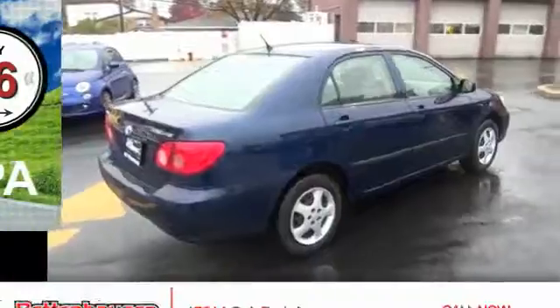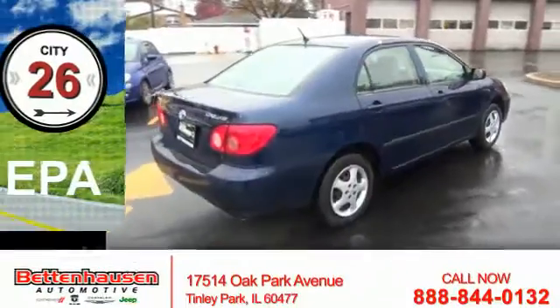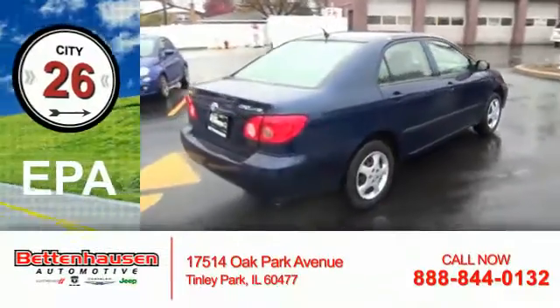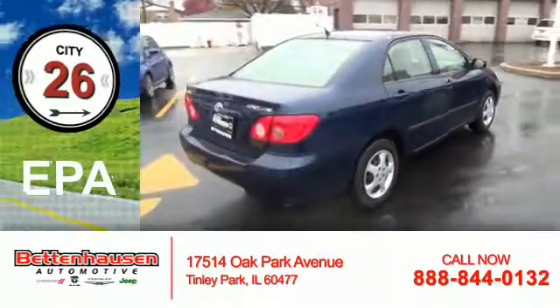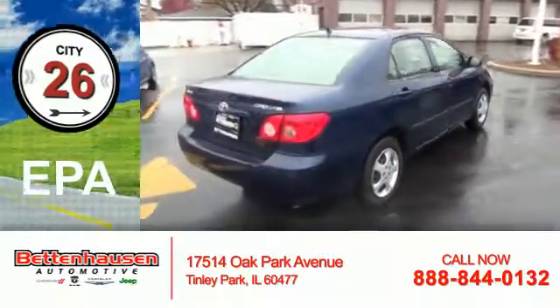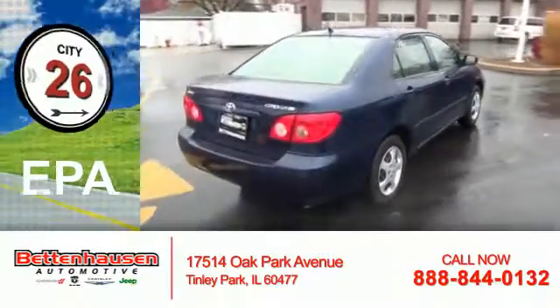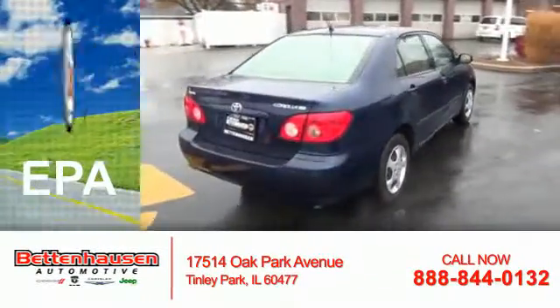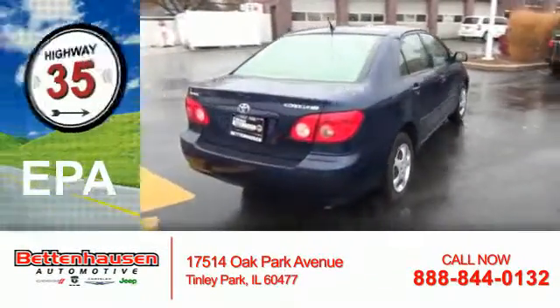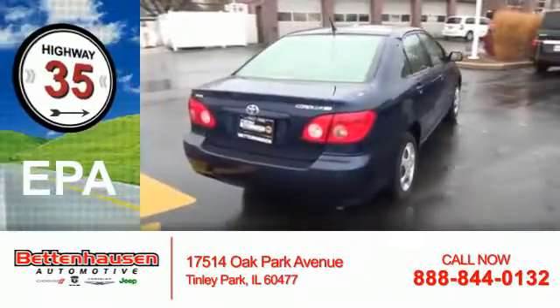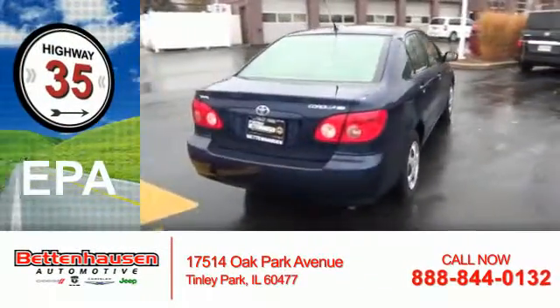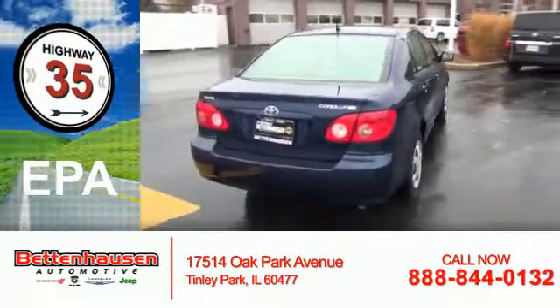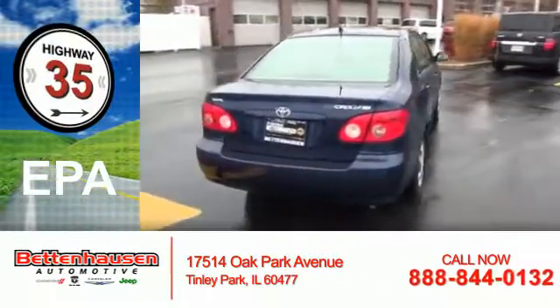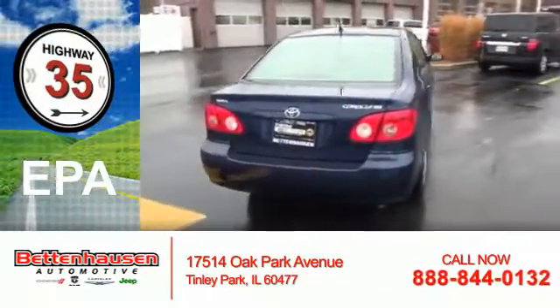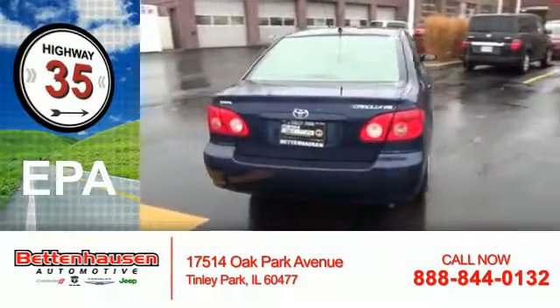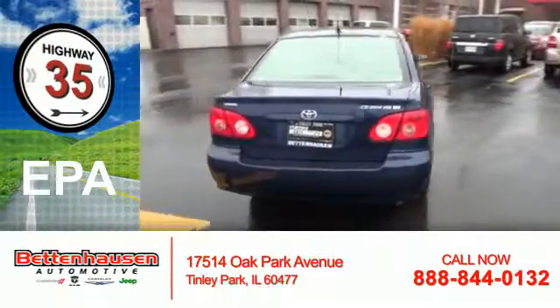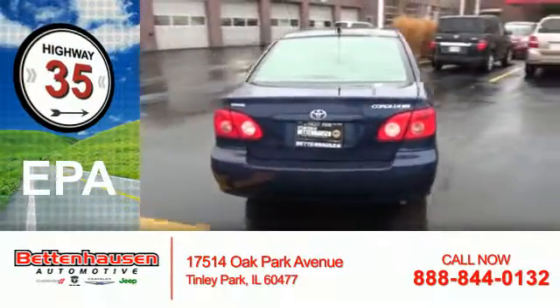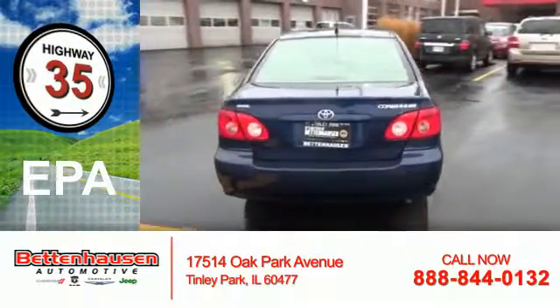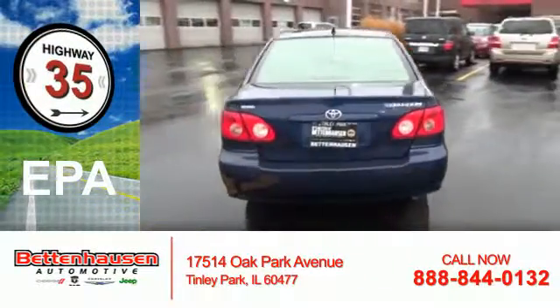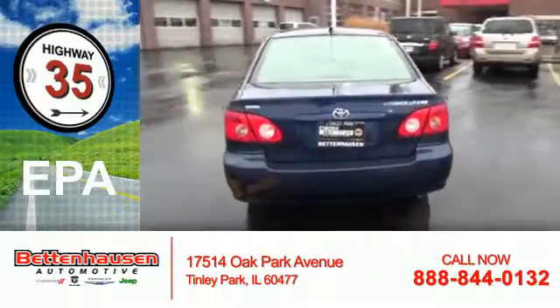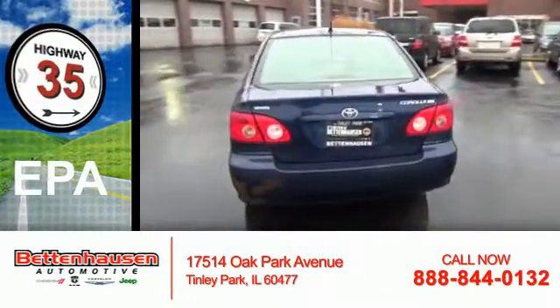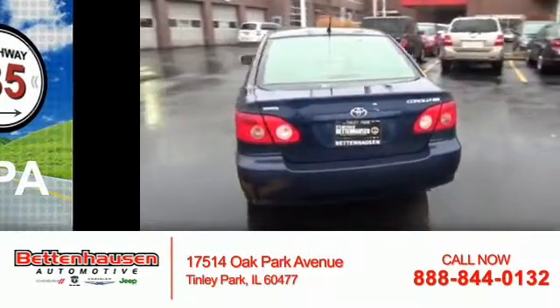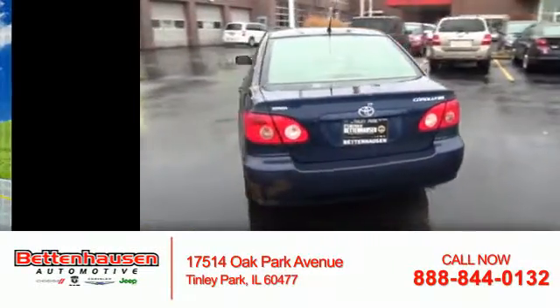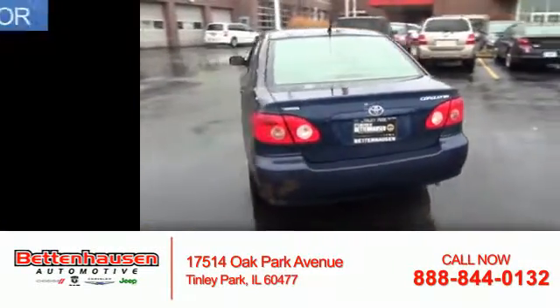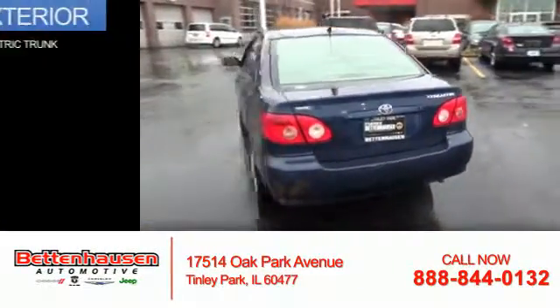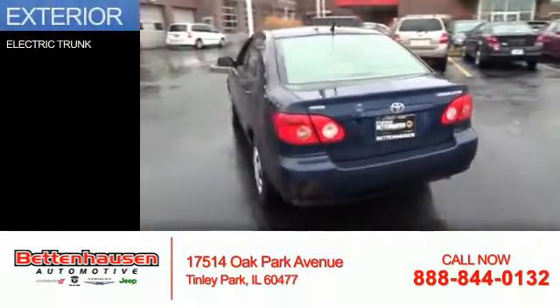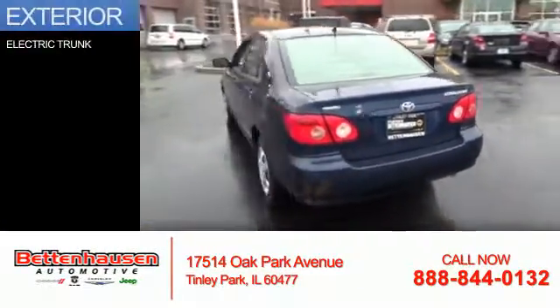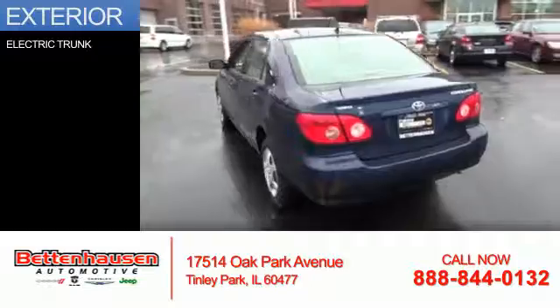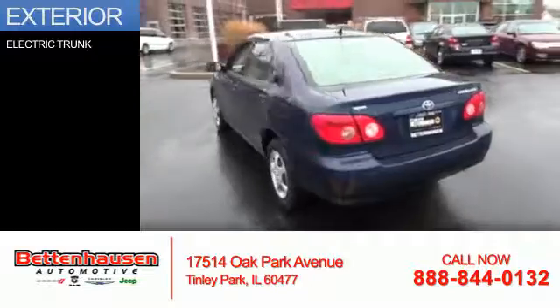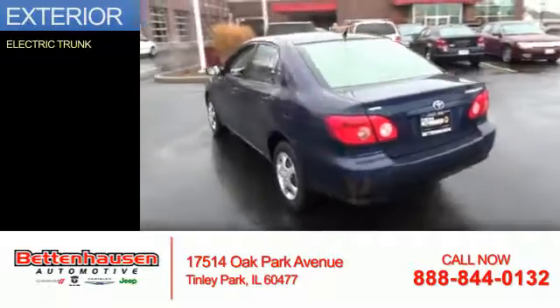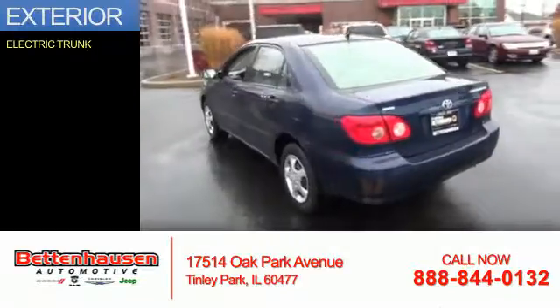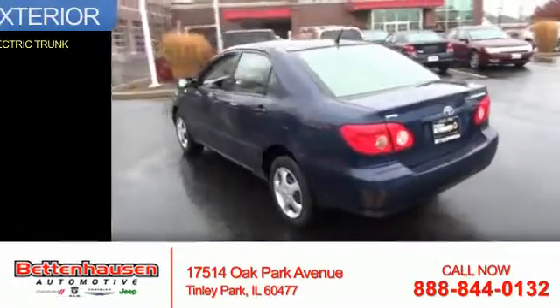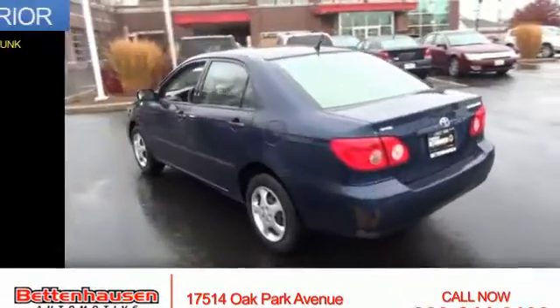Great fuel efficiency saves you money by requiring fewer trips to the gas station. The features include electric trunk,